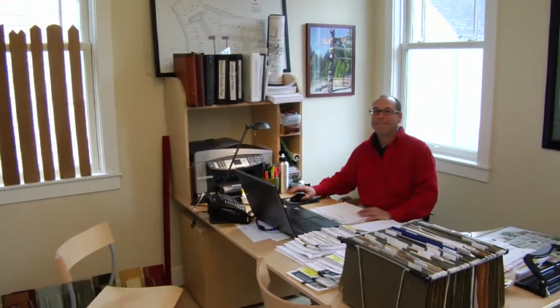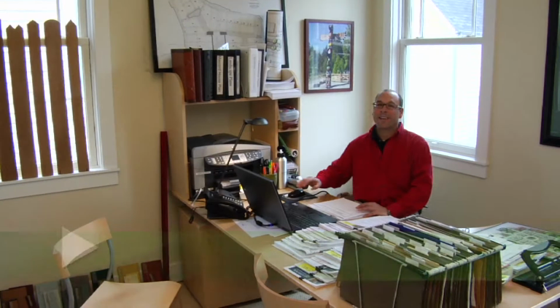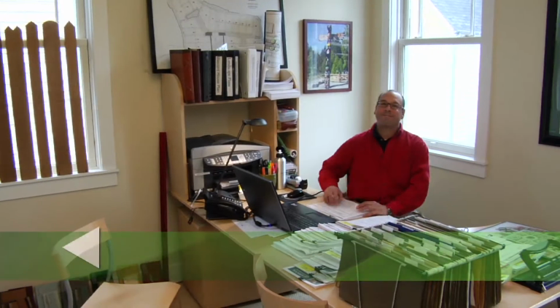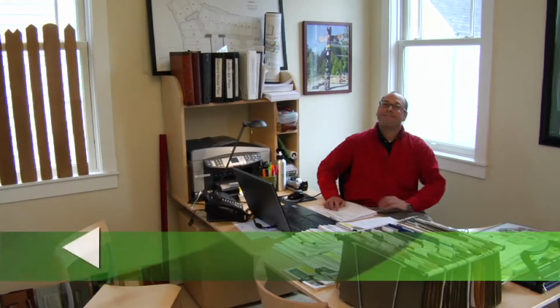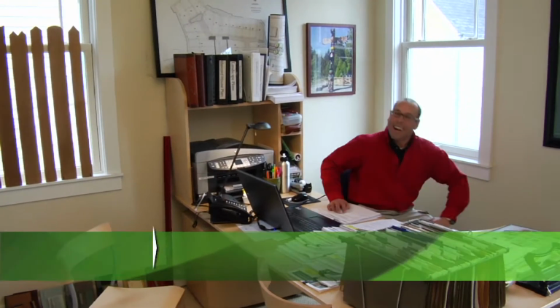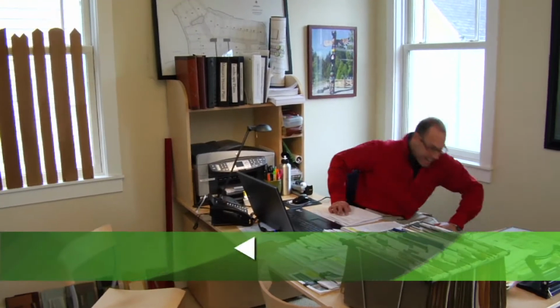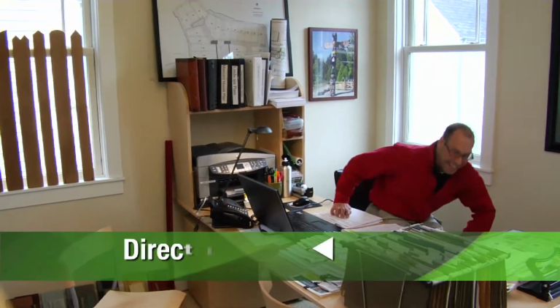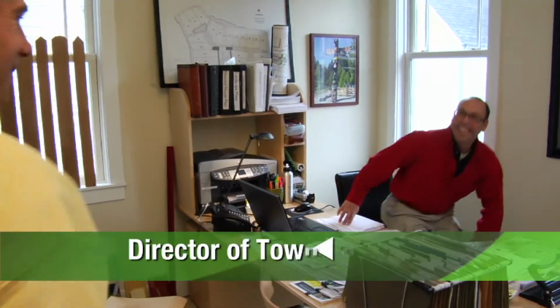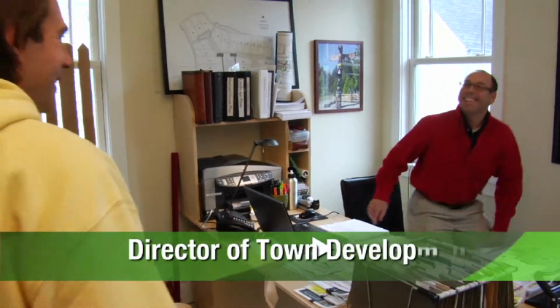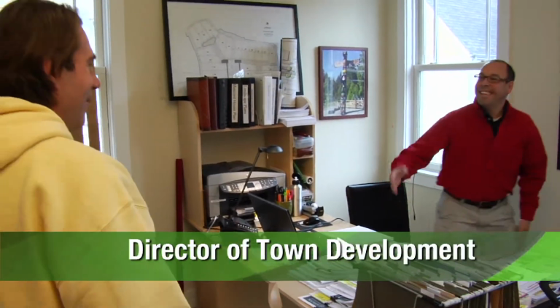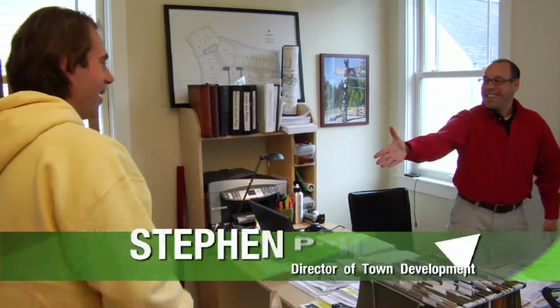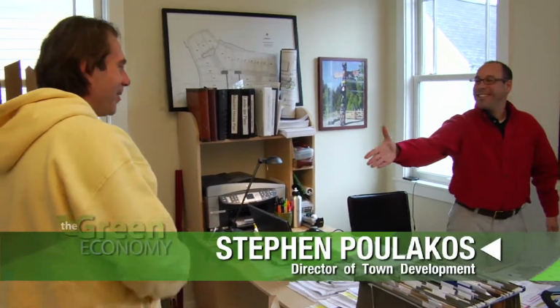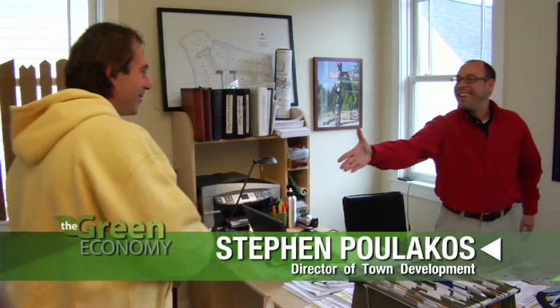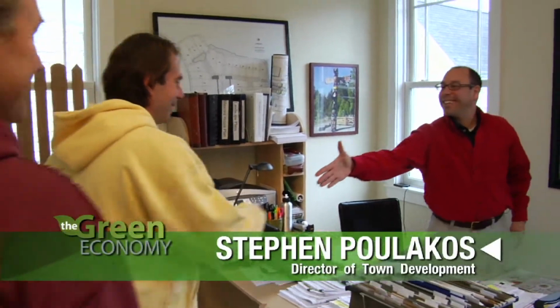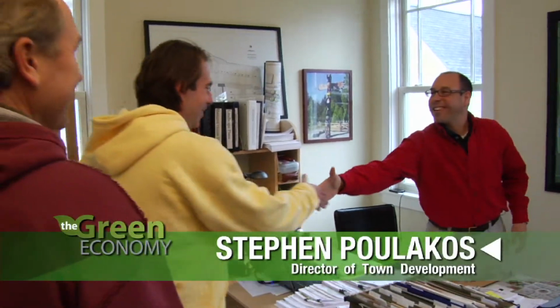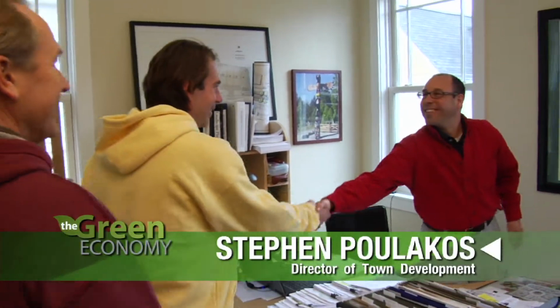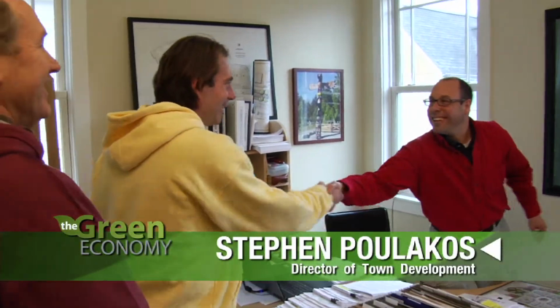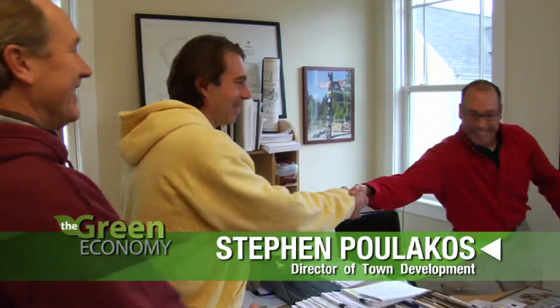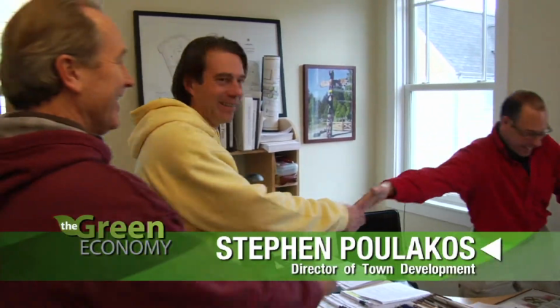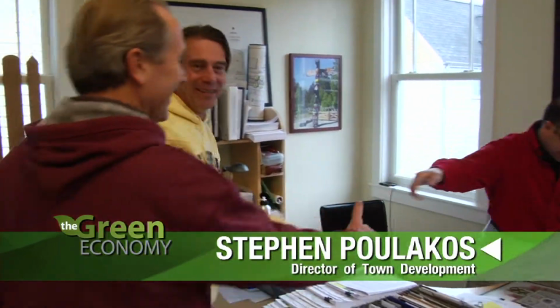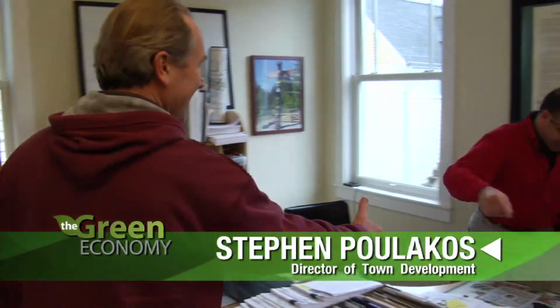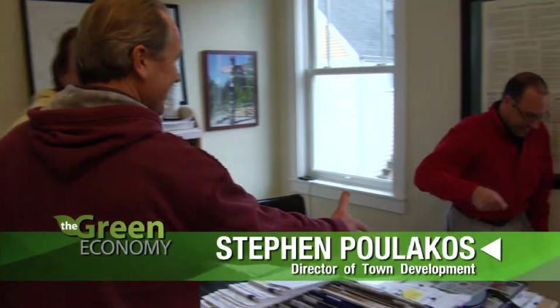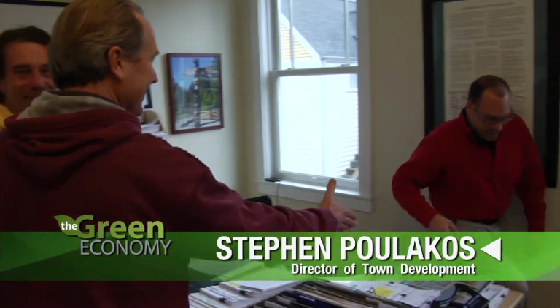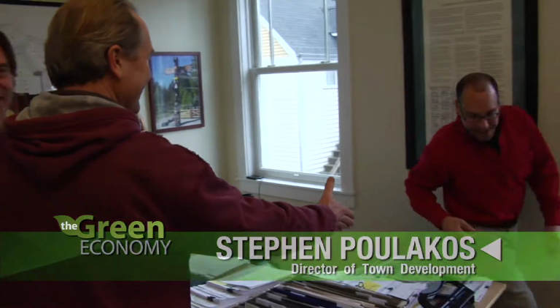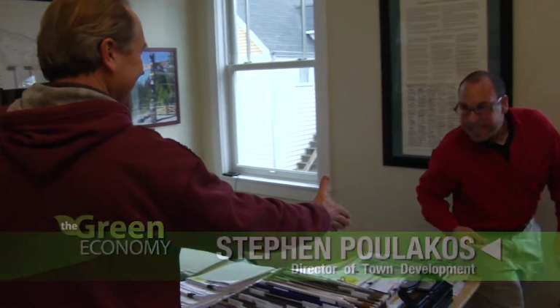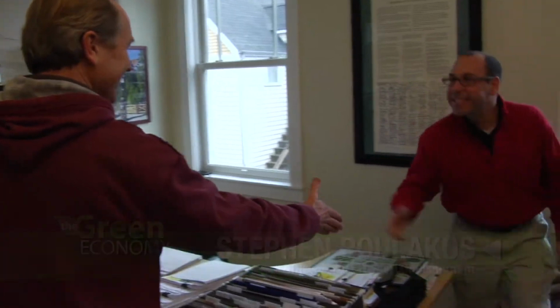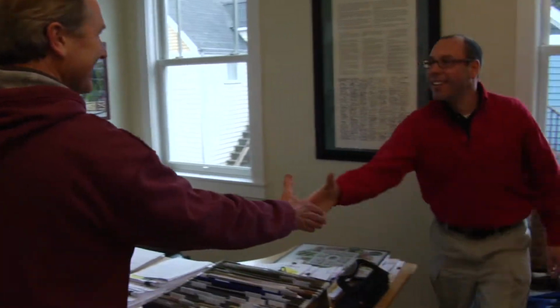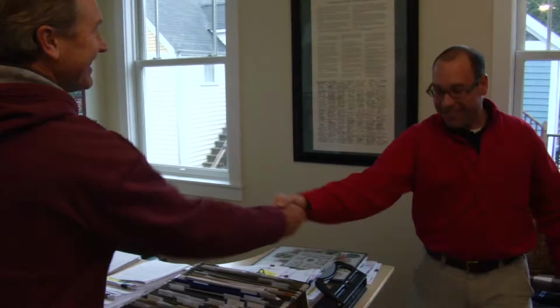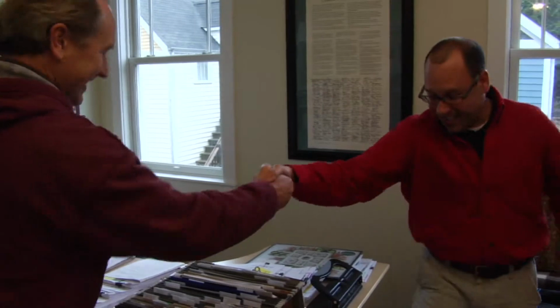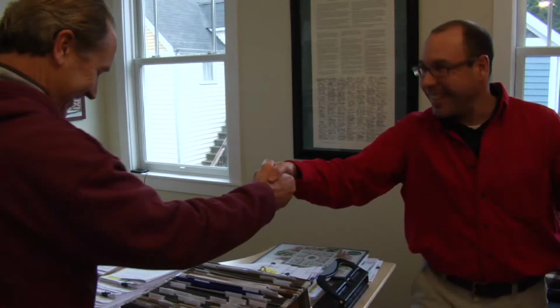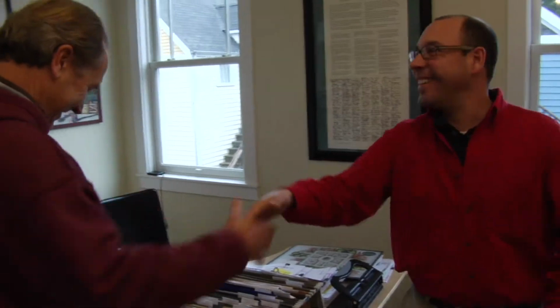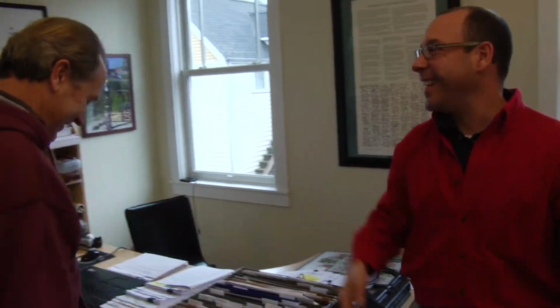Steve. Hi. How are you? Great. Hi, Steve. Good to see you. Likewise.